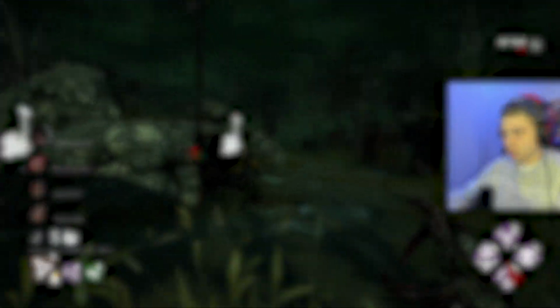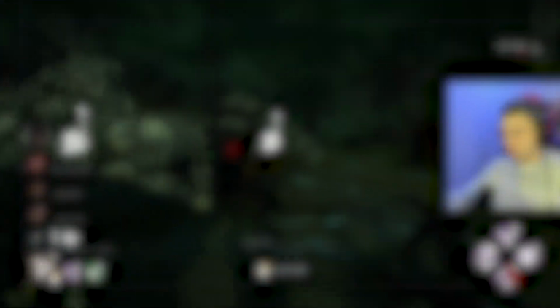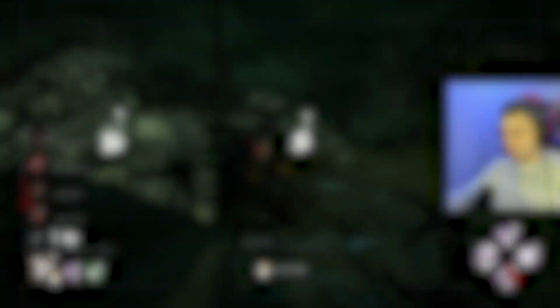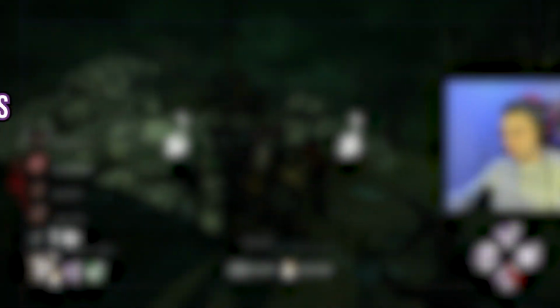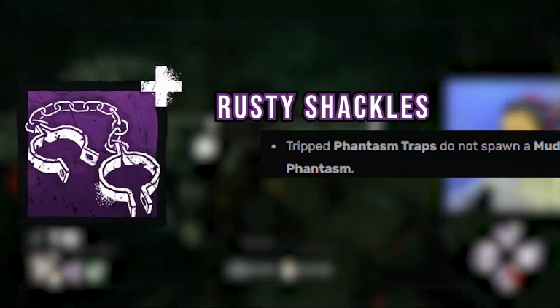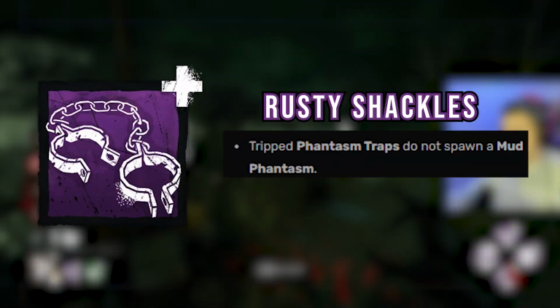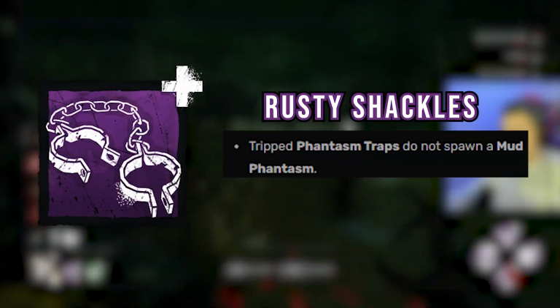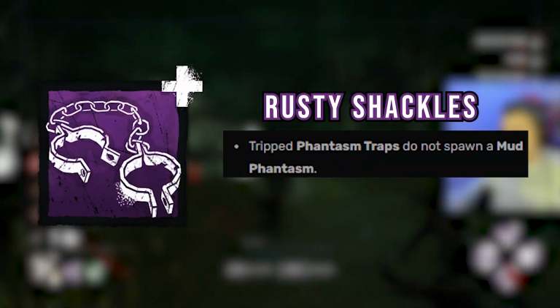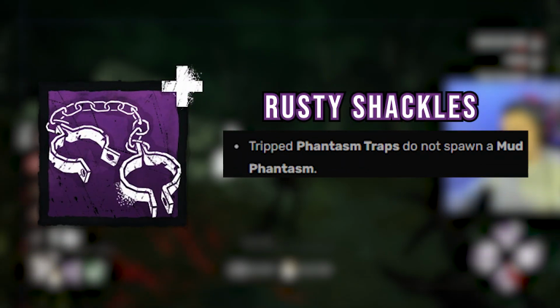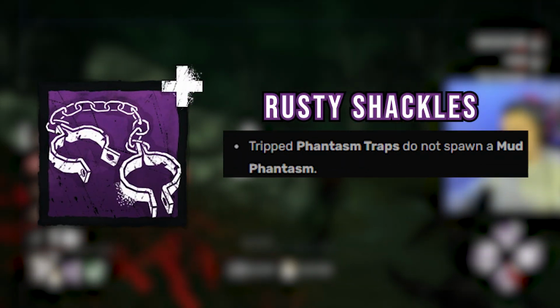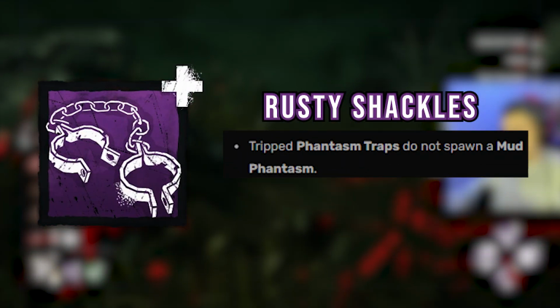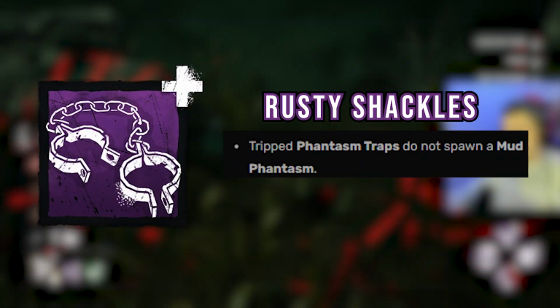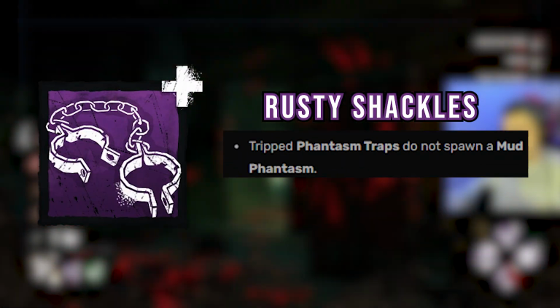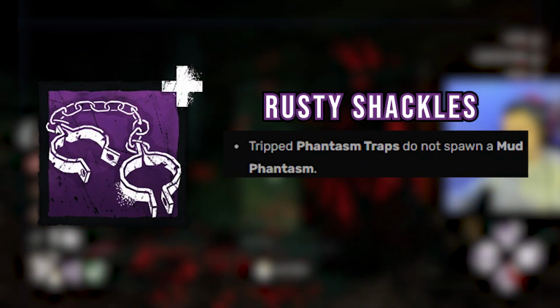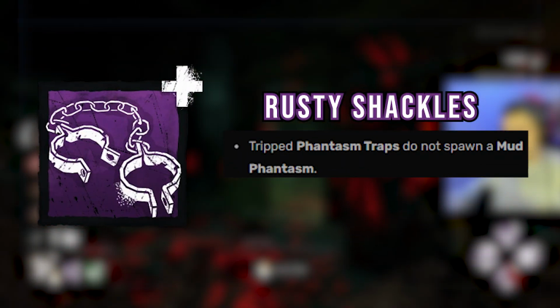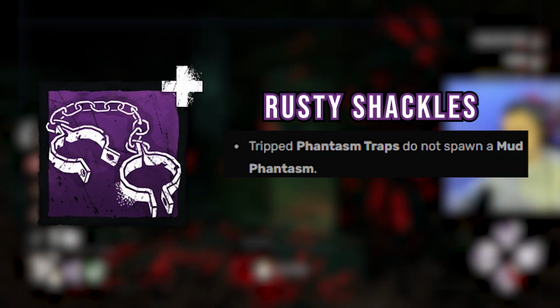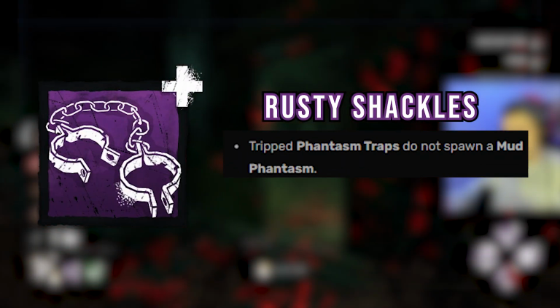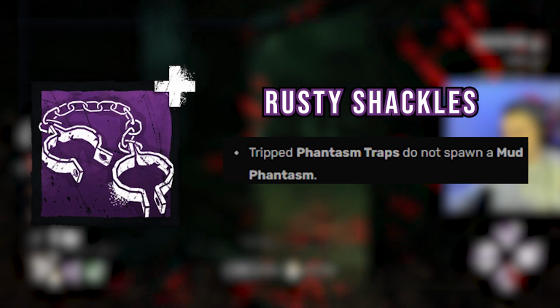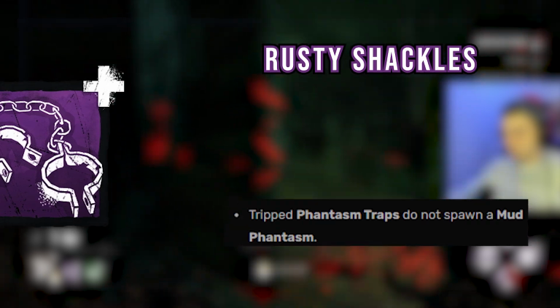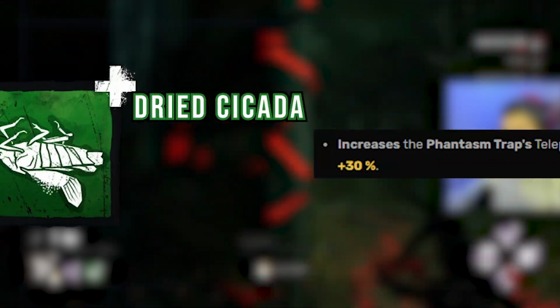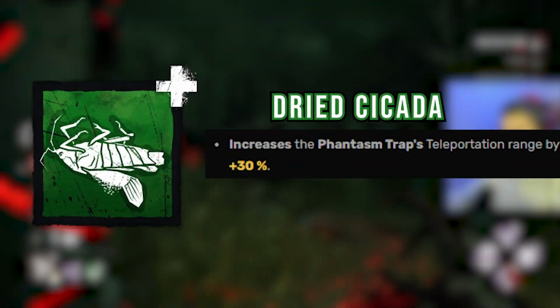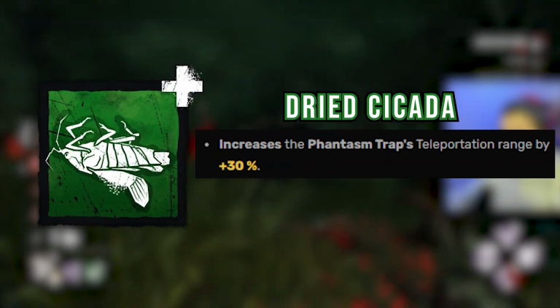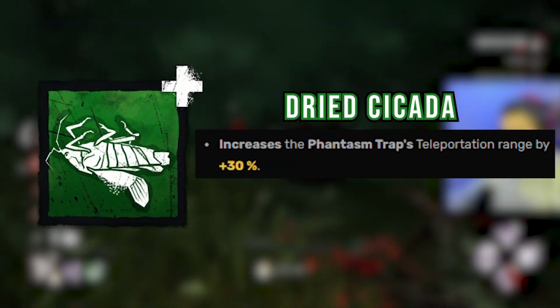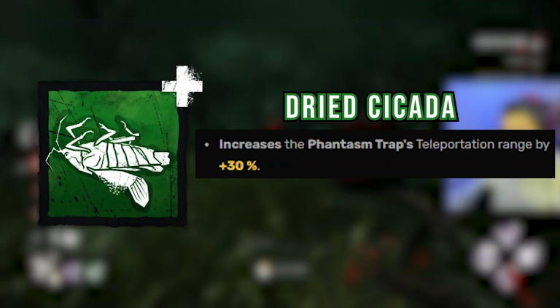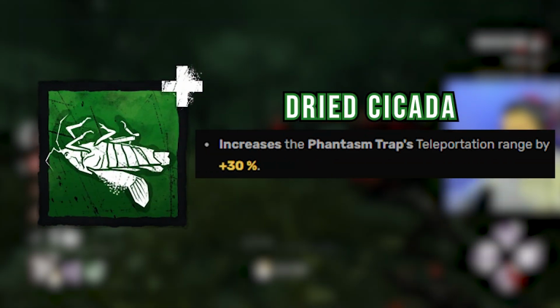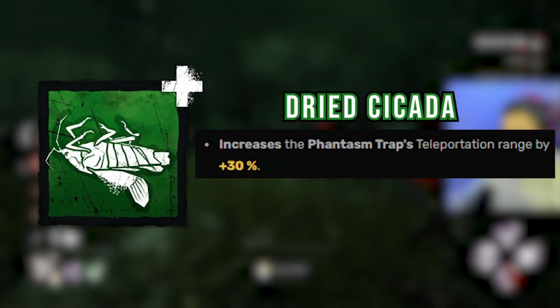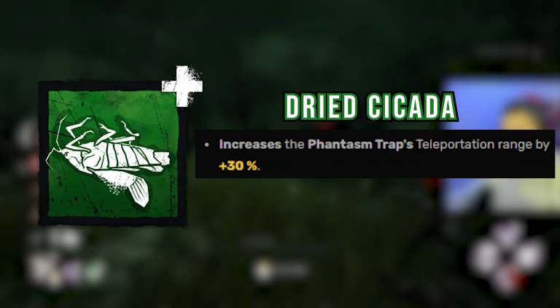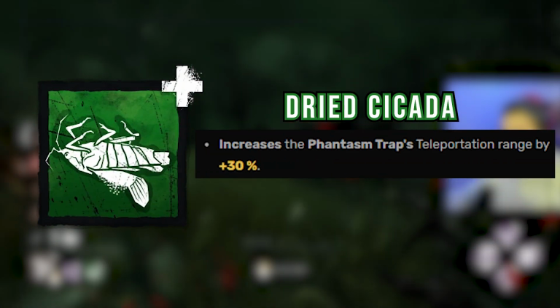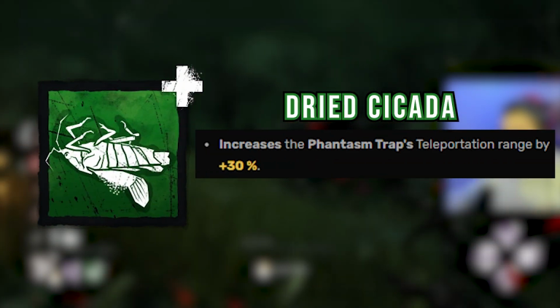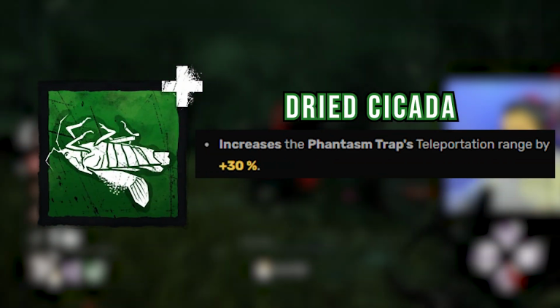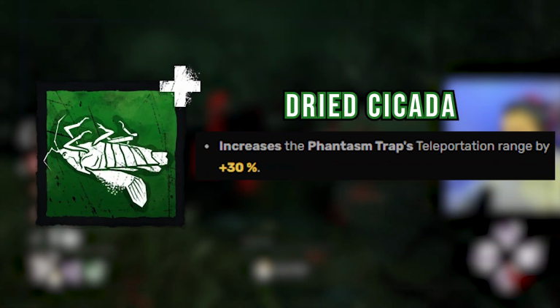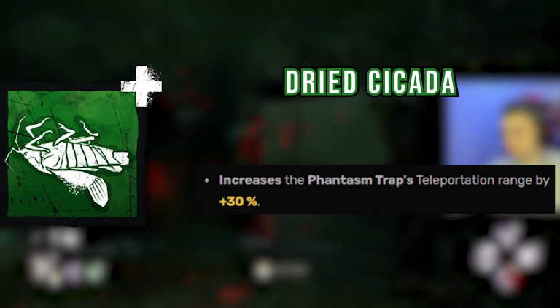For the add-ons, we have the very strong Rusty Shackles so survivors don't know when they hit a trap, and the Dried Cicada so we can teleport to traps from farther away.